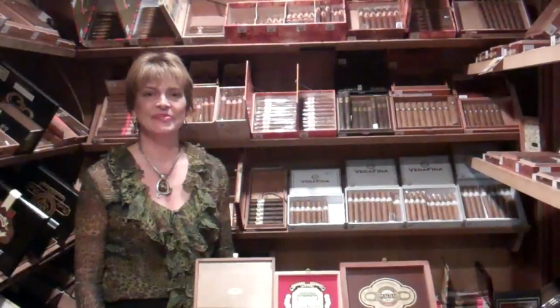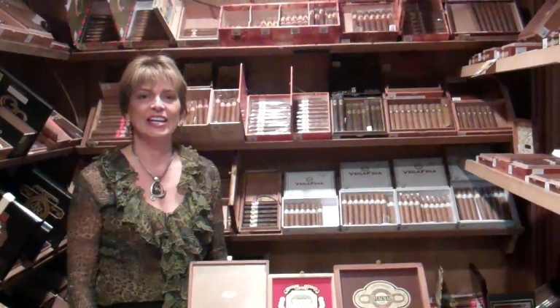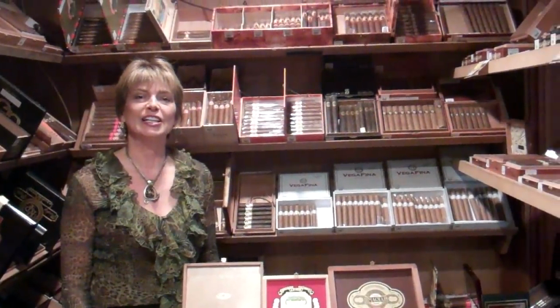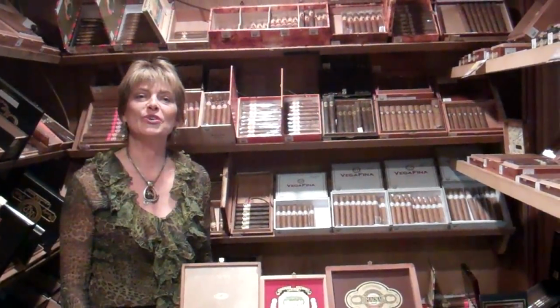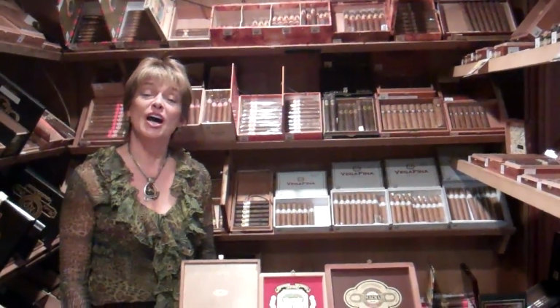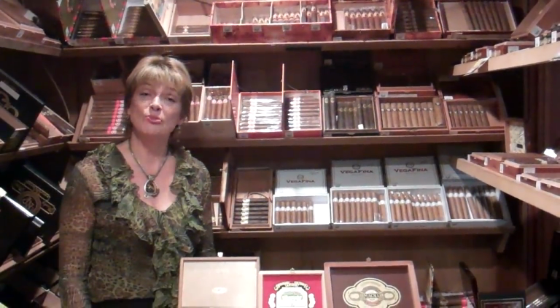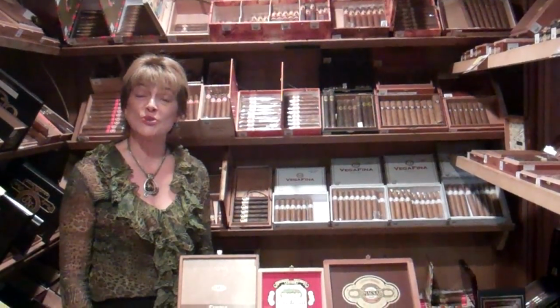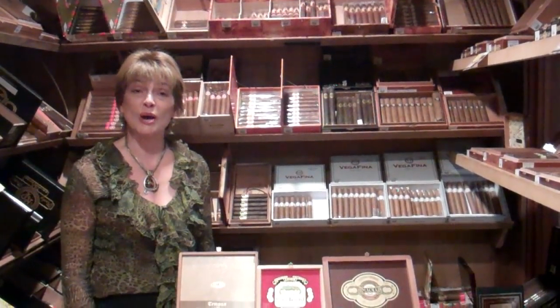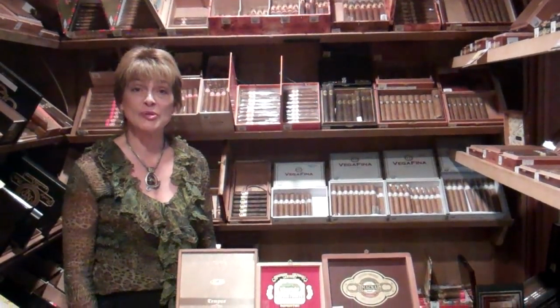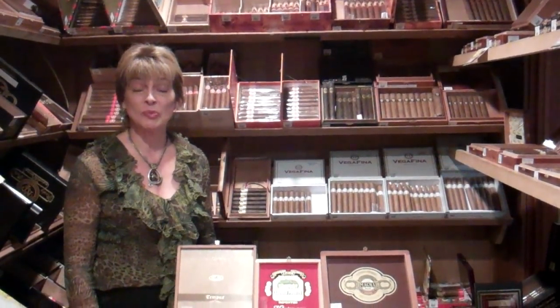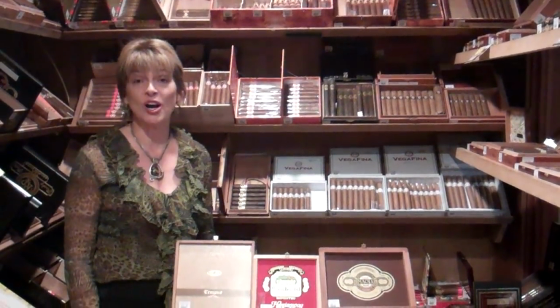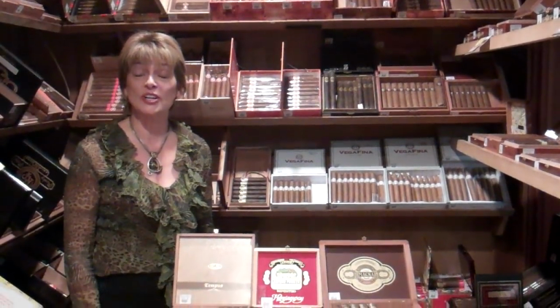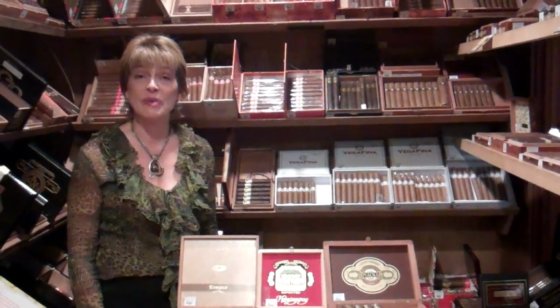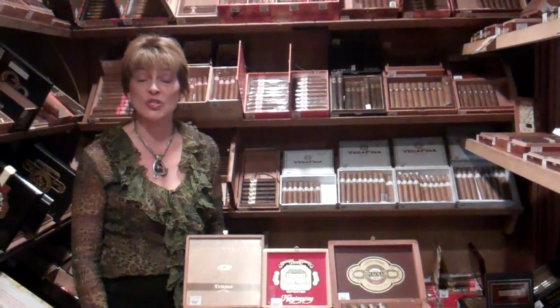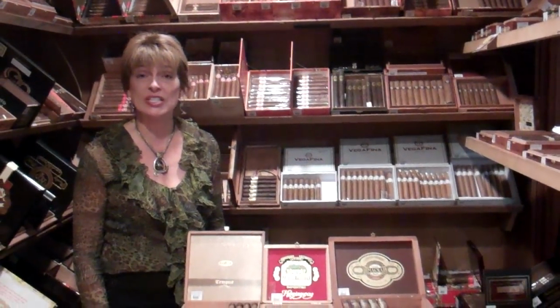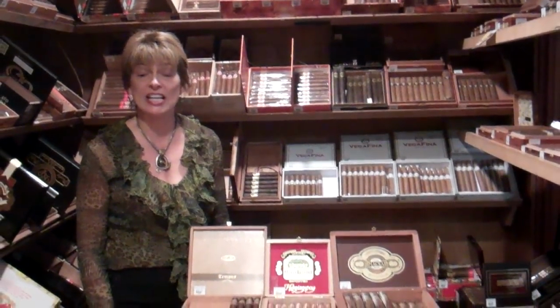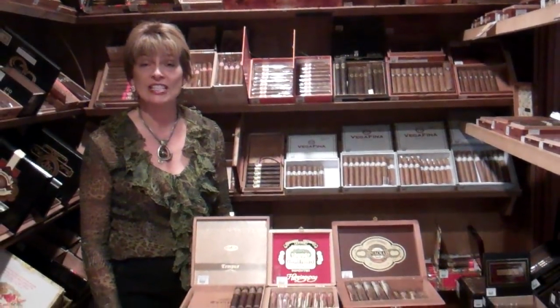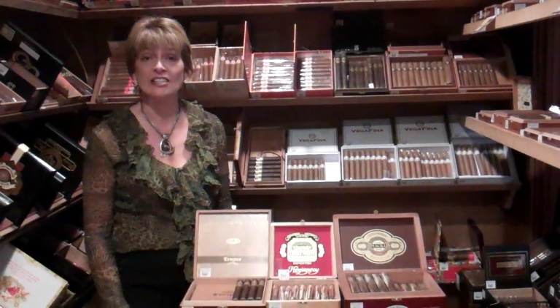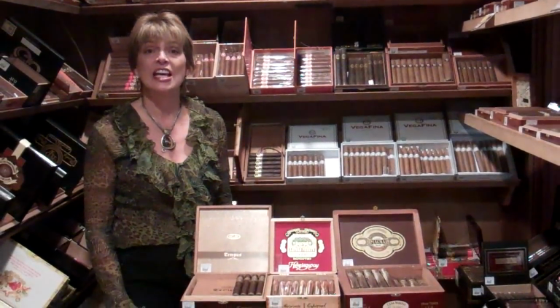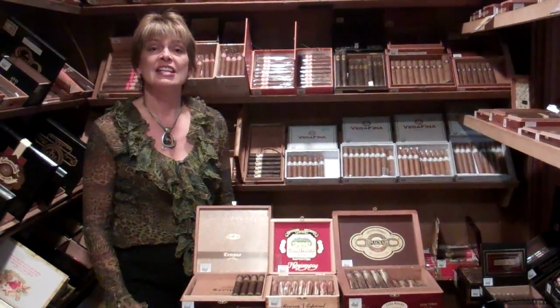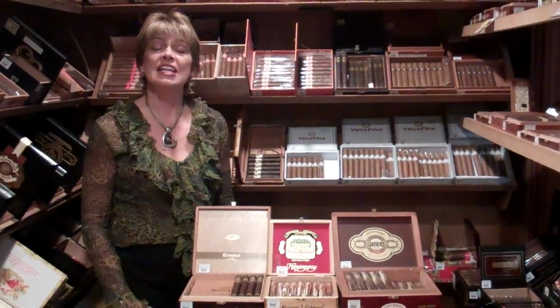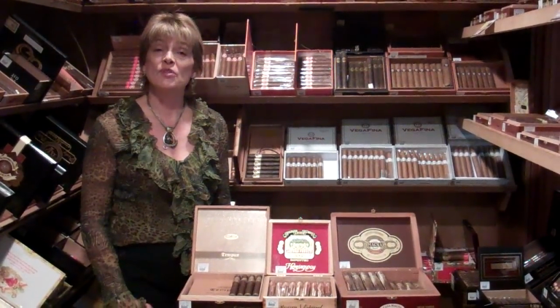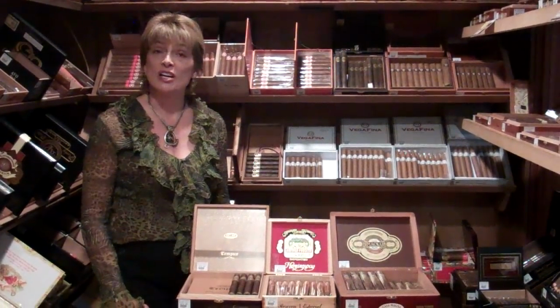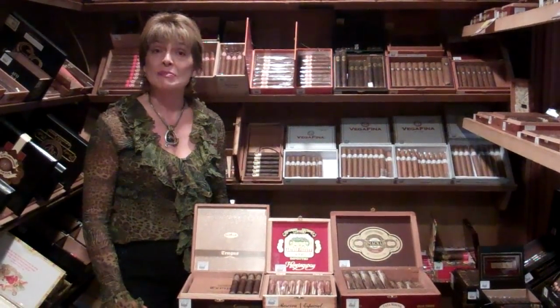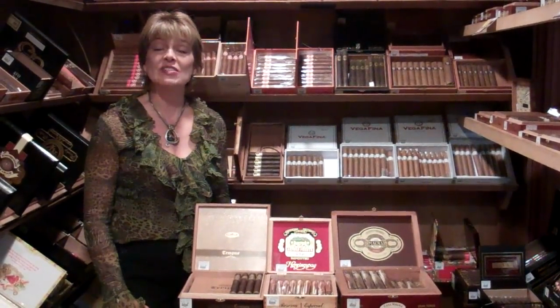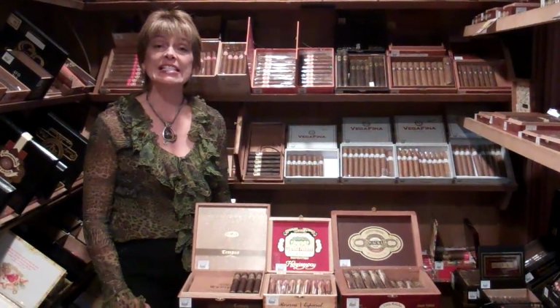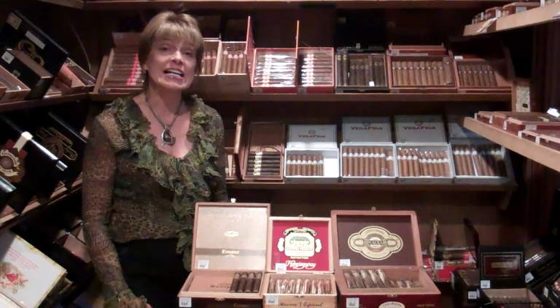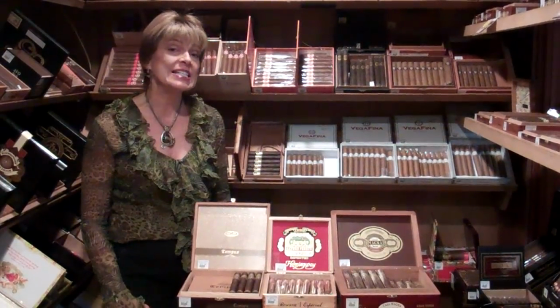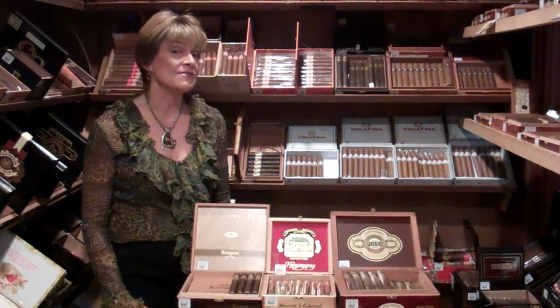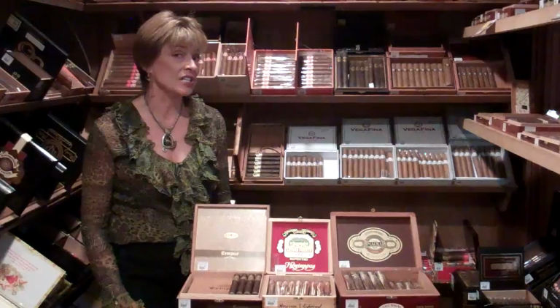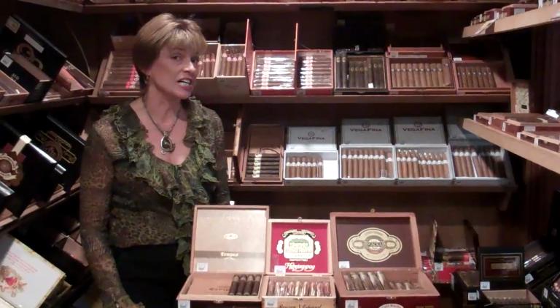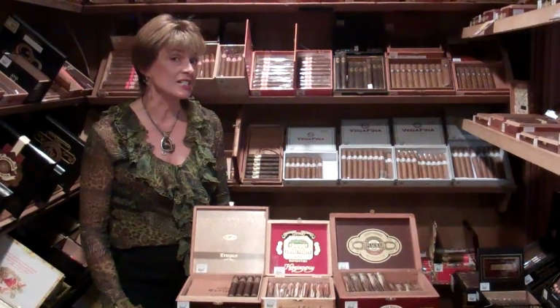Hello, I'm Brenda Roberts, proprietor of Baker Street Downtown. Today we're talking about sizes of cigars.